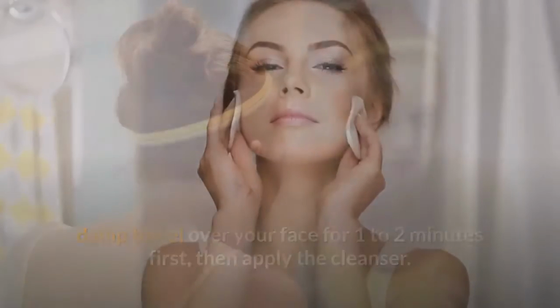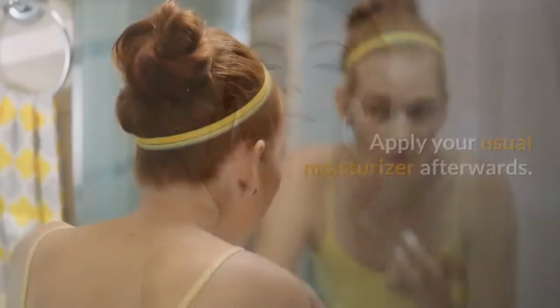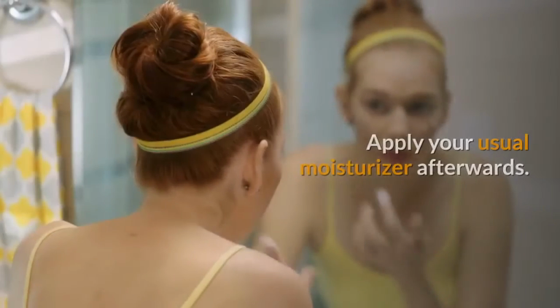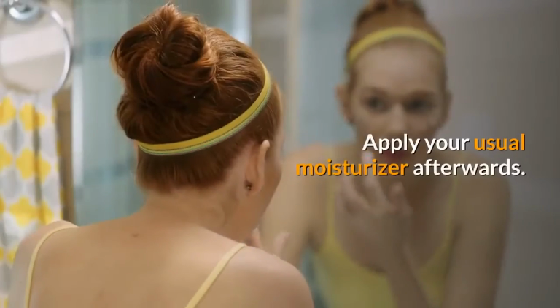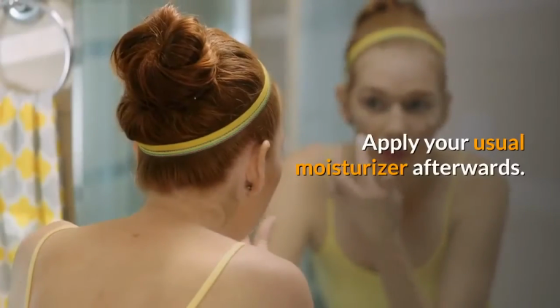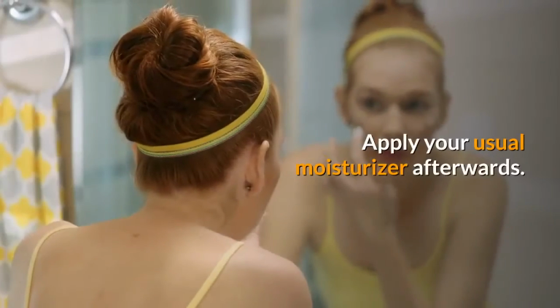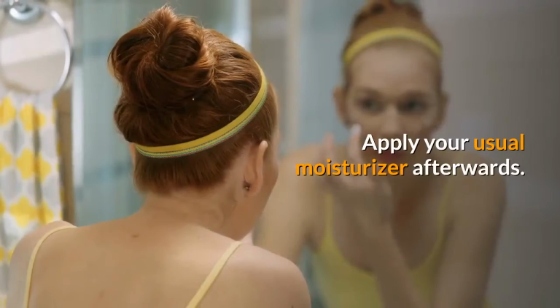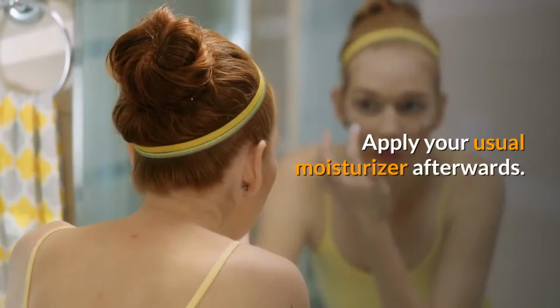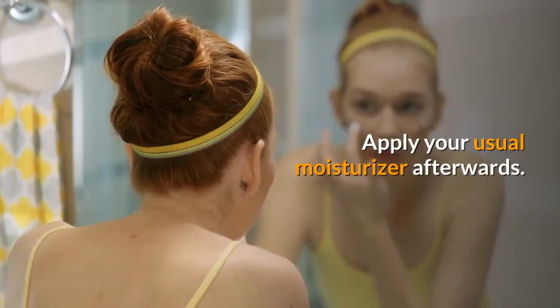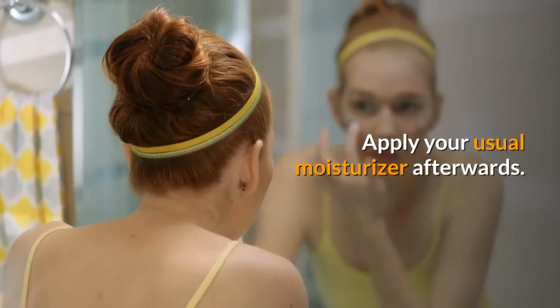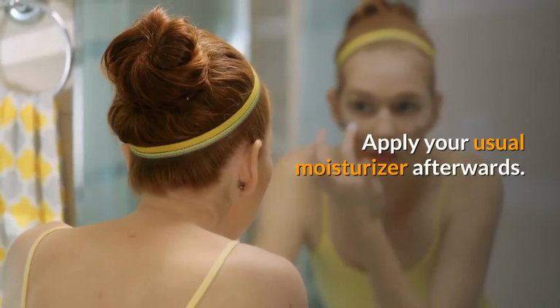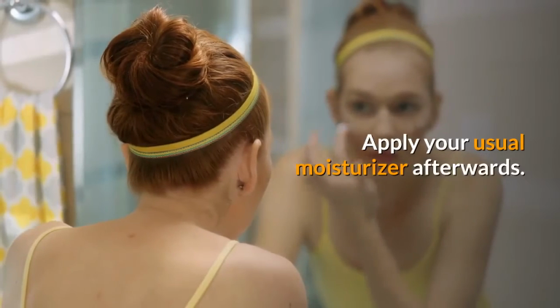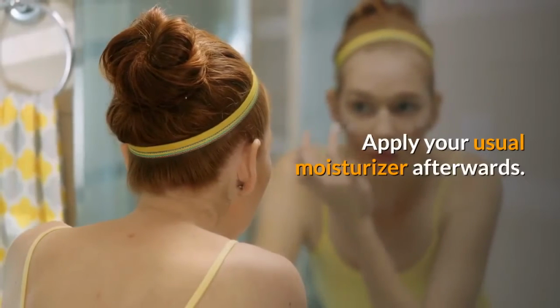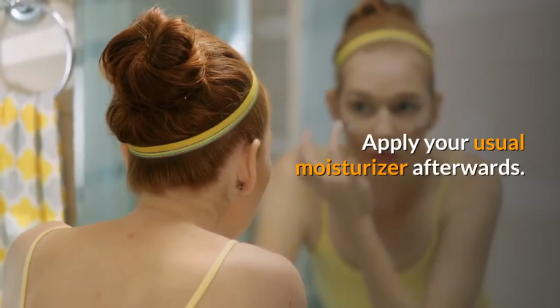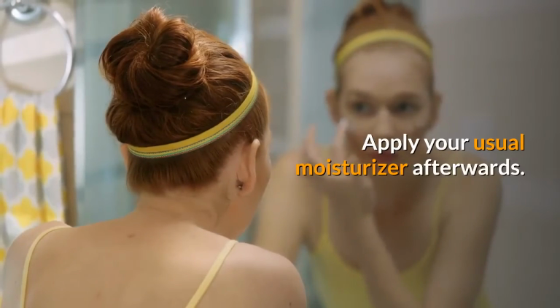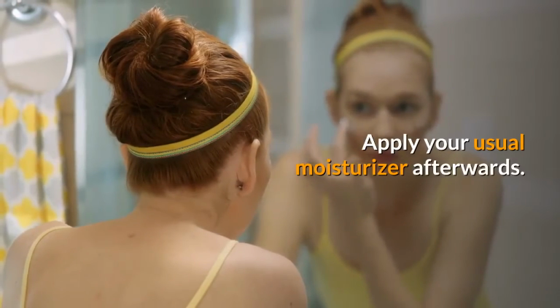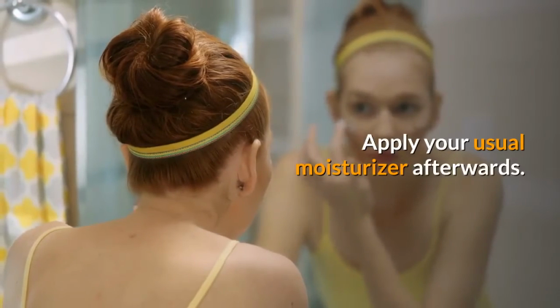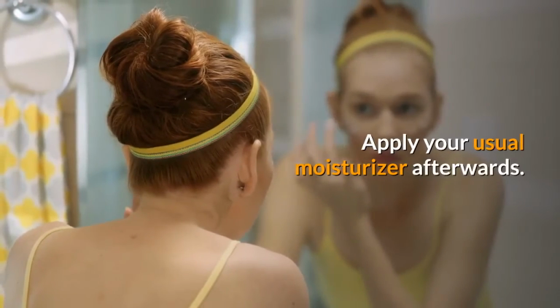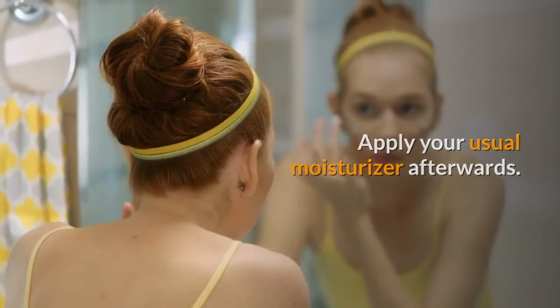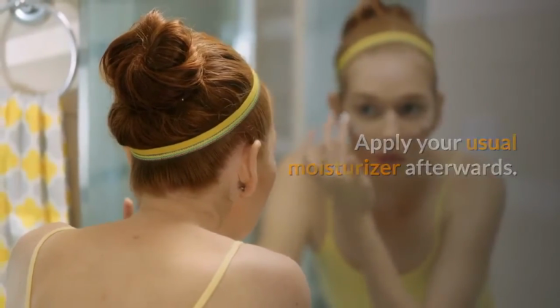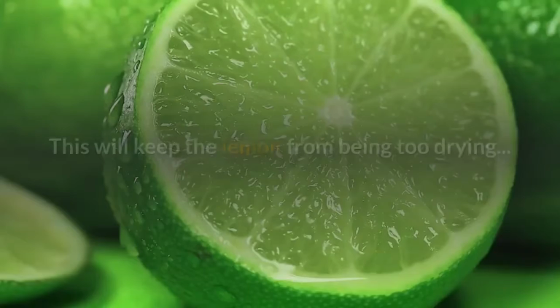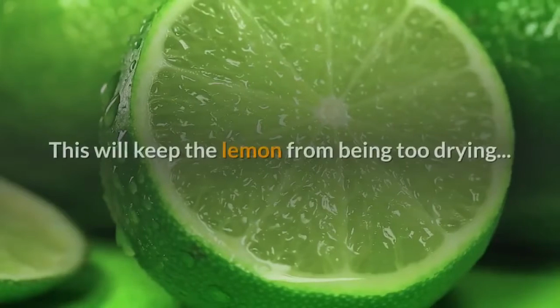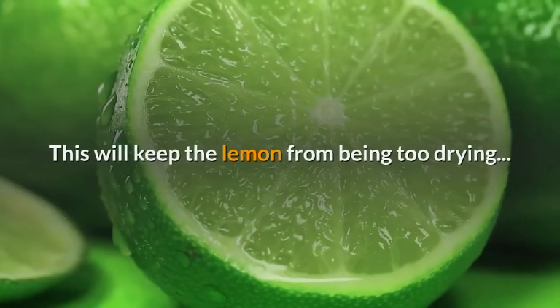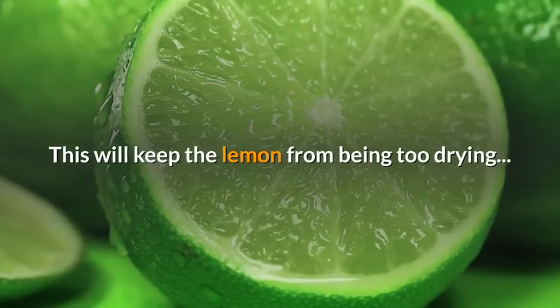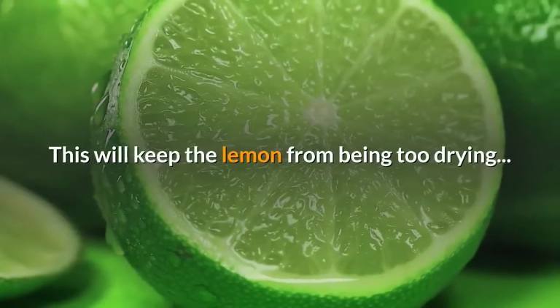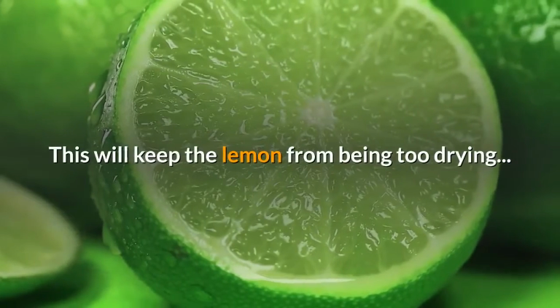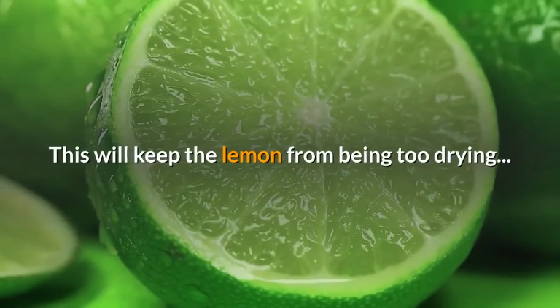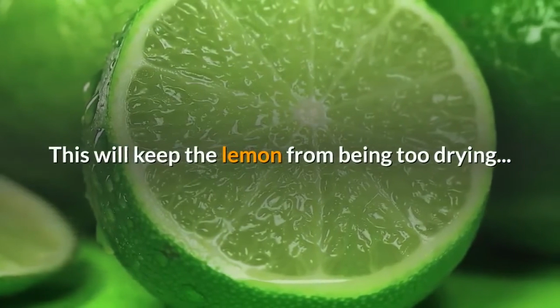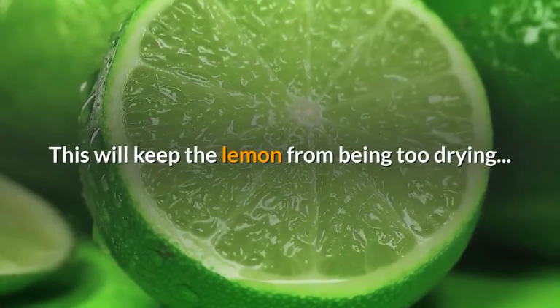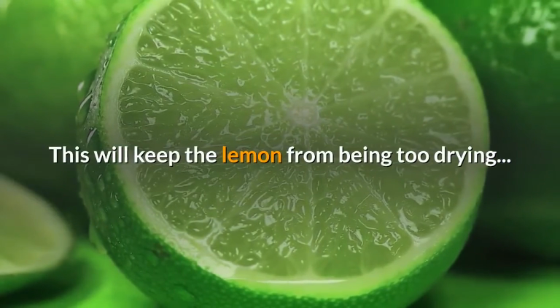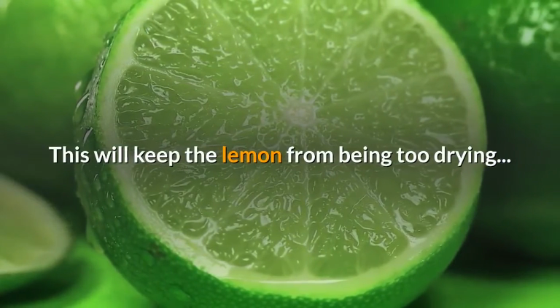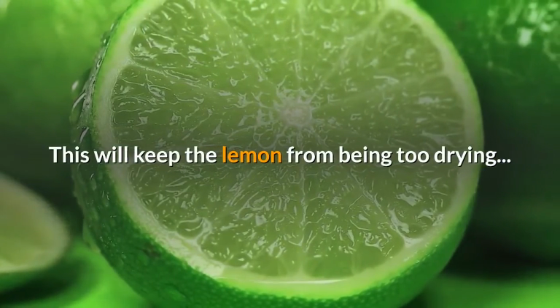Apply your usual moisturizer afterwards. This will keep the lemon from being too drying.